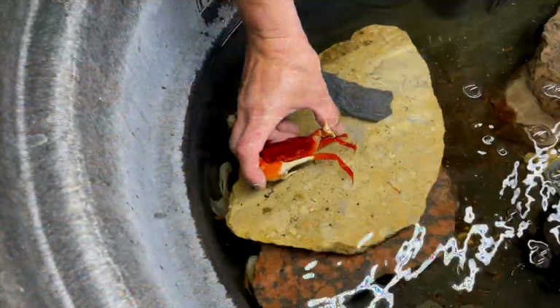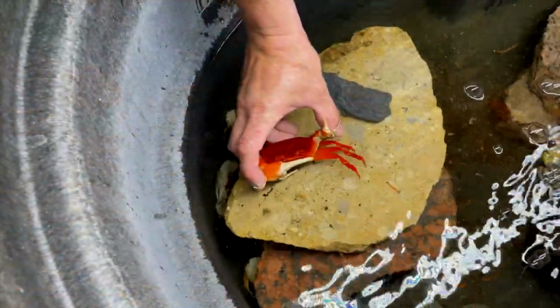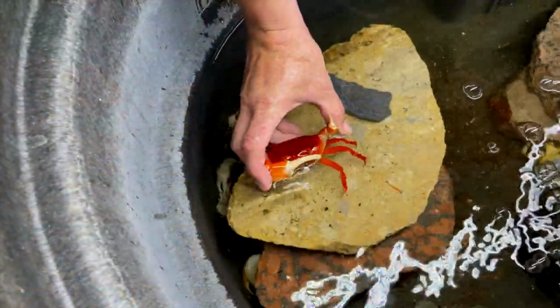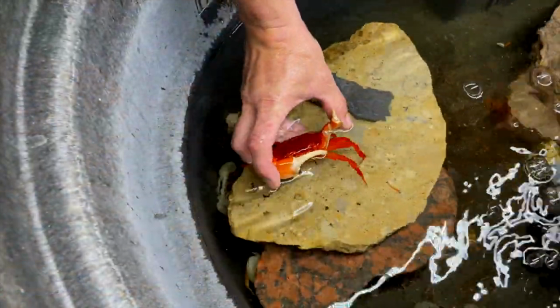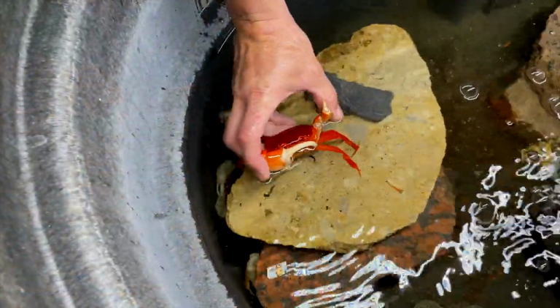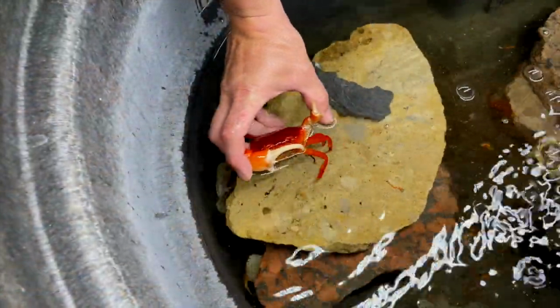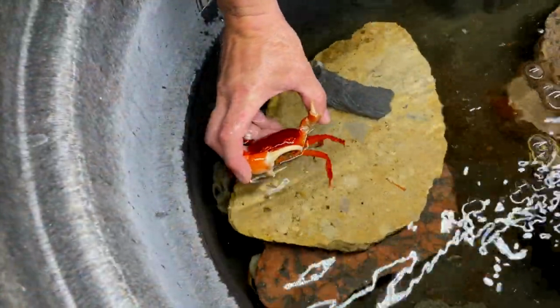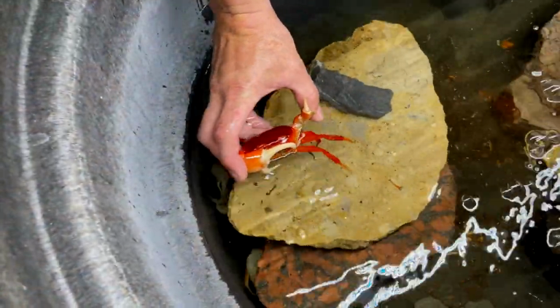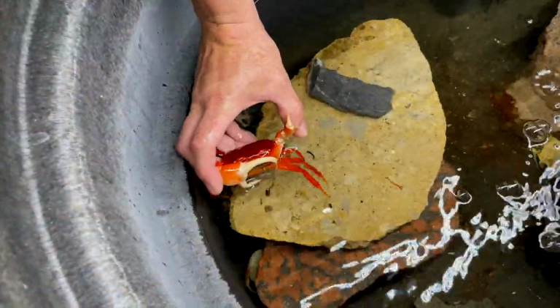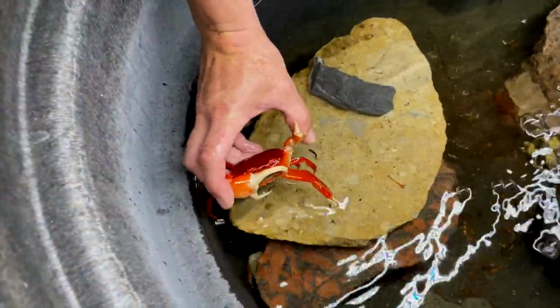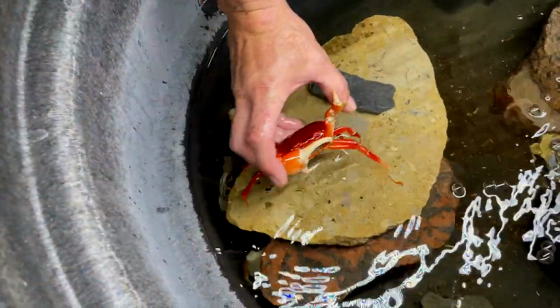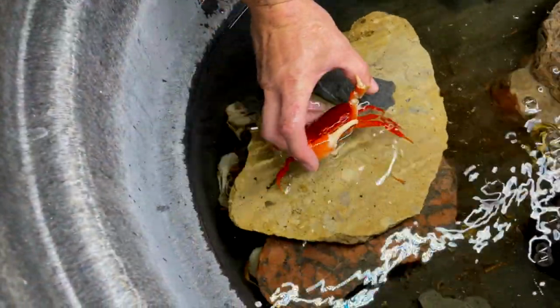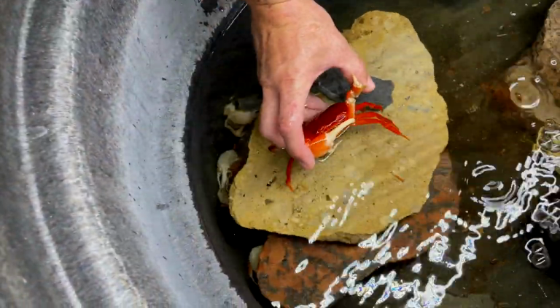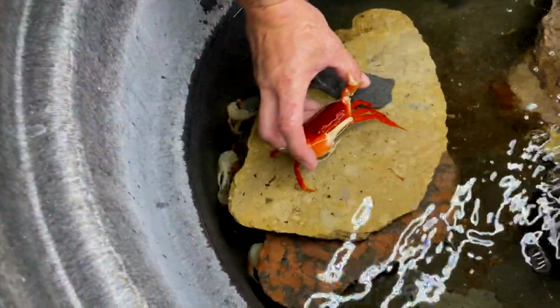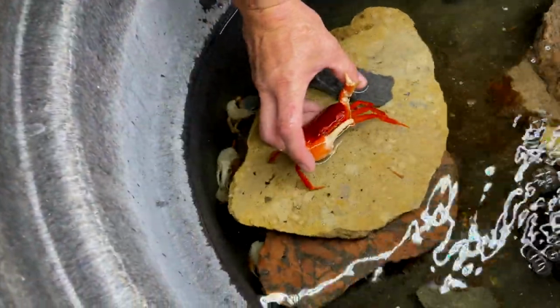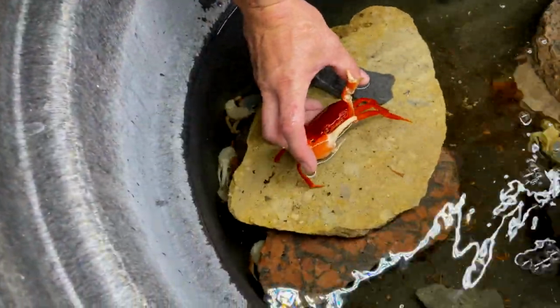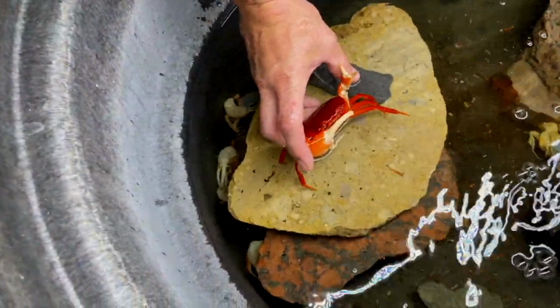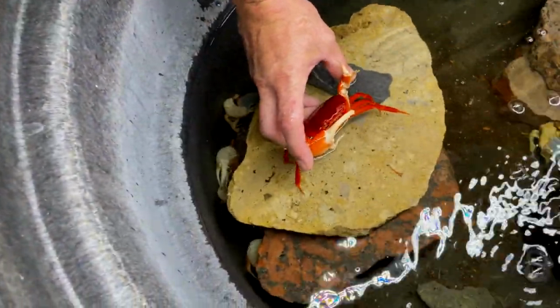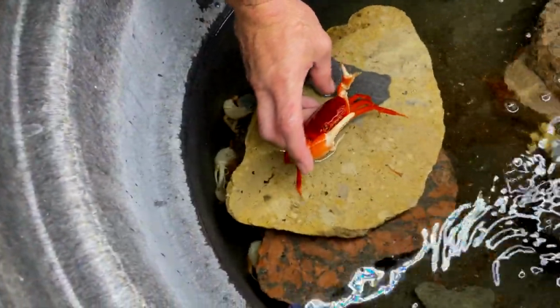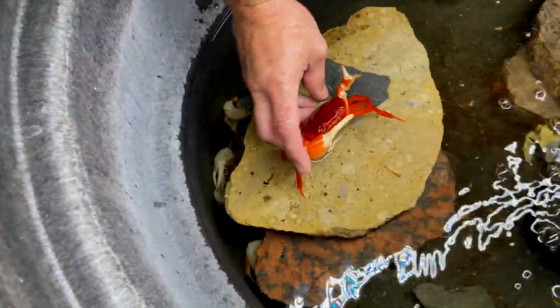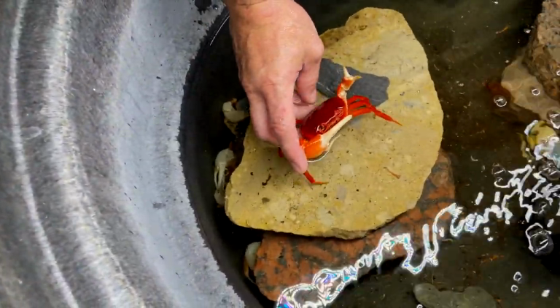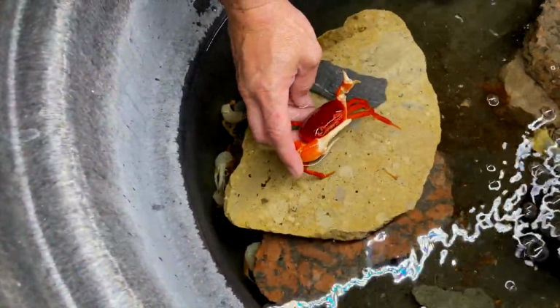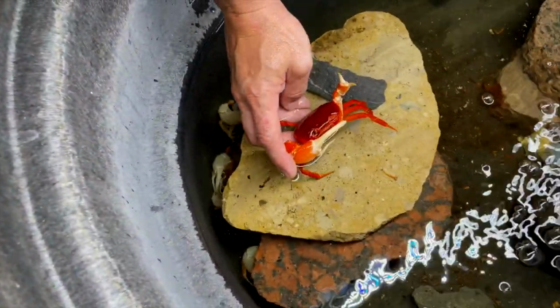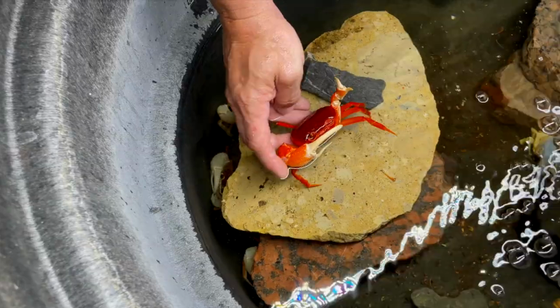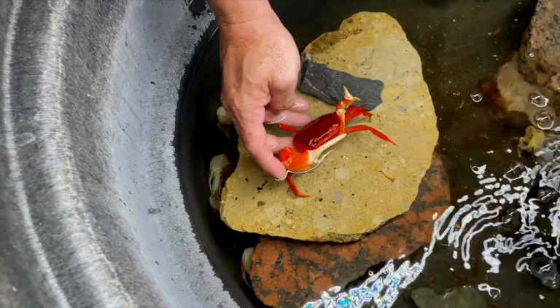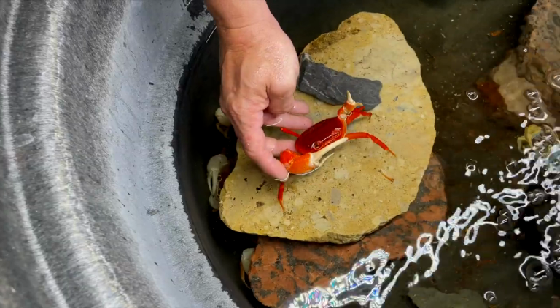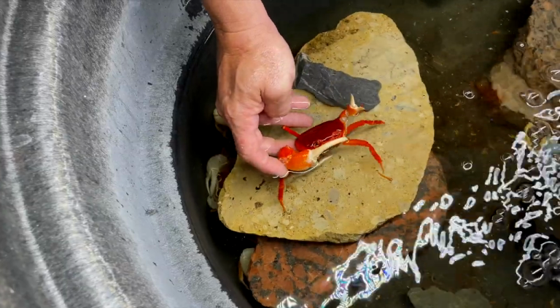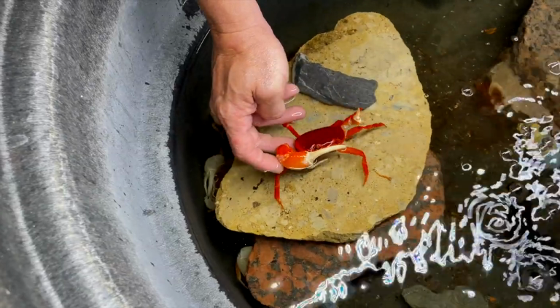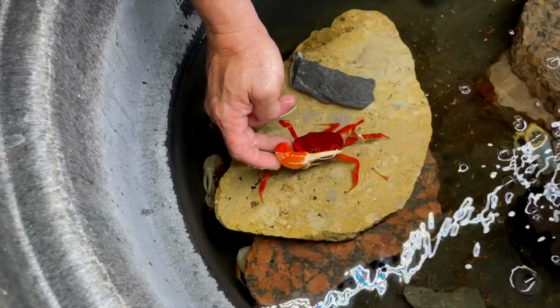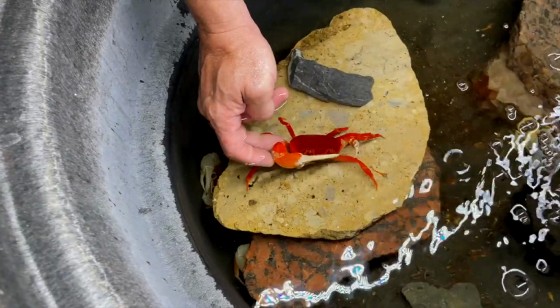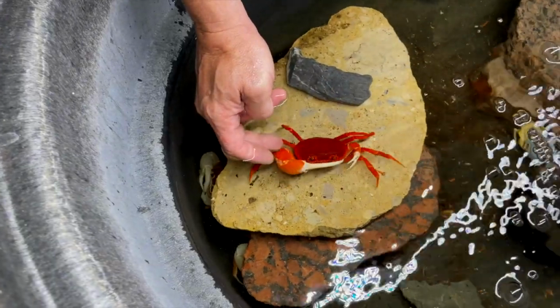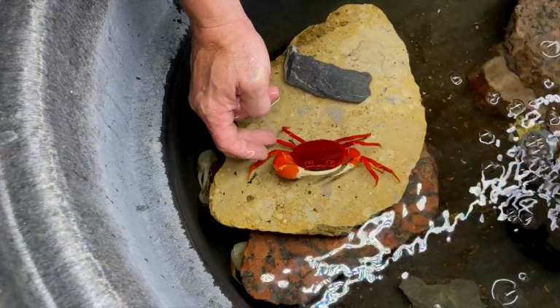And these crabs were pure freshwater — I have never seen color on crabs quite like this. They were absolutely awesome.